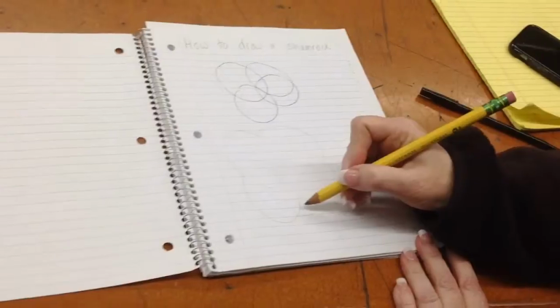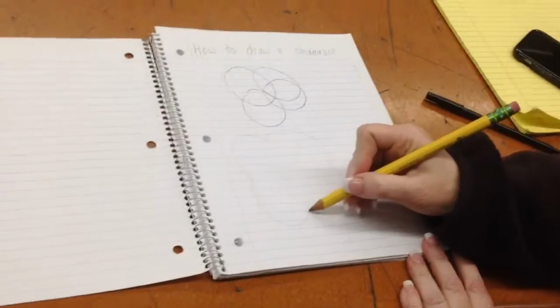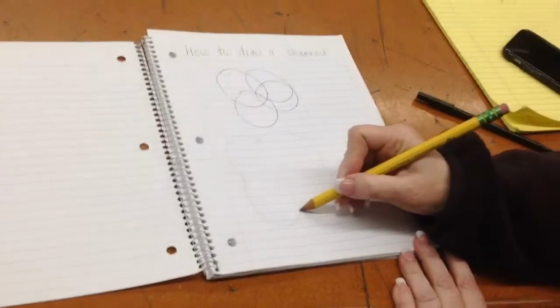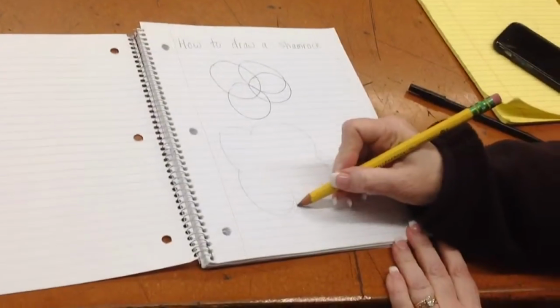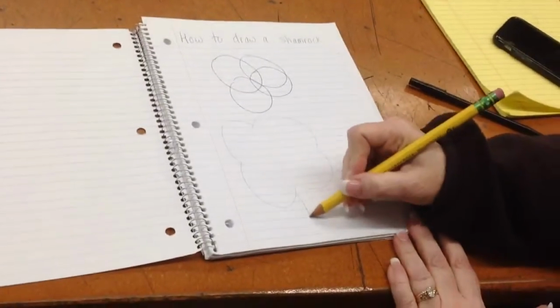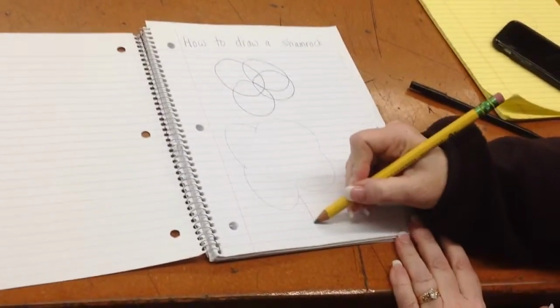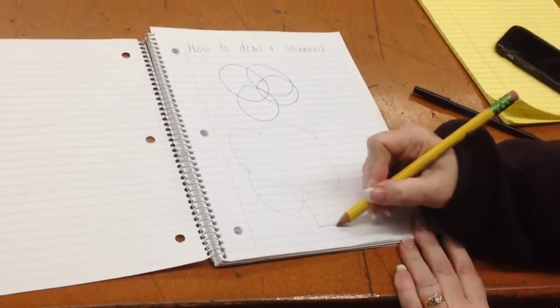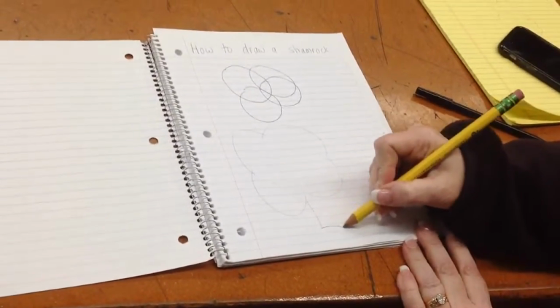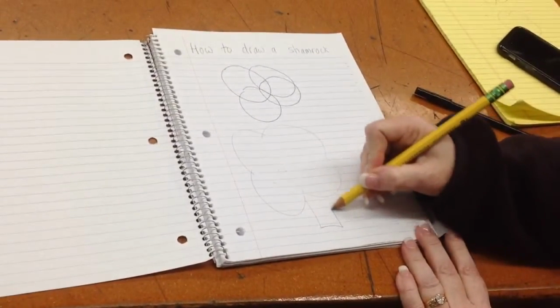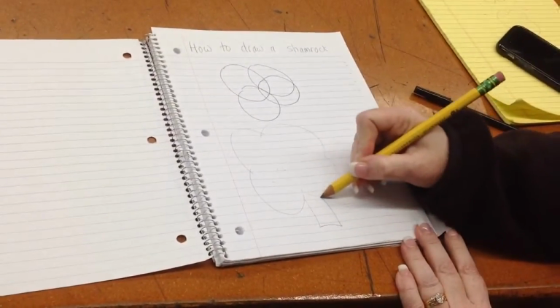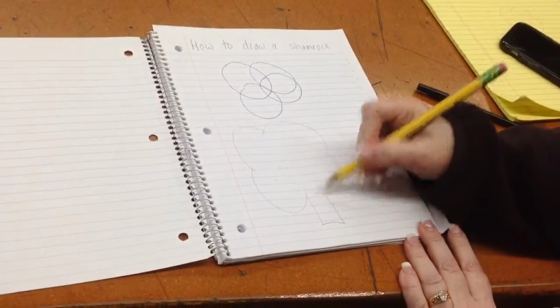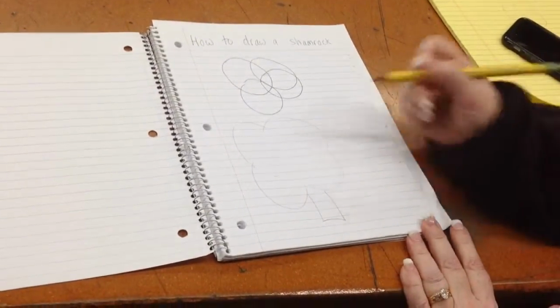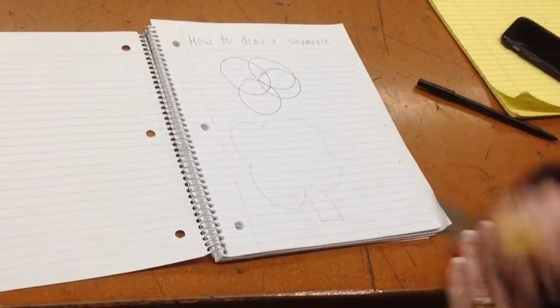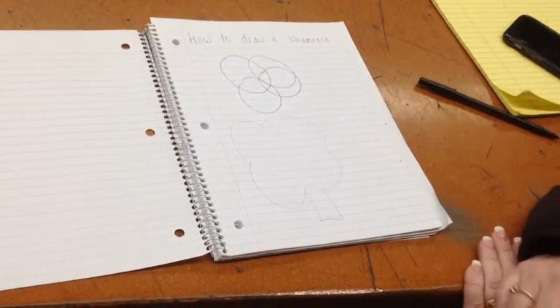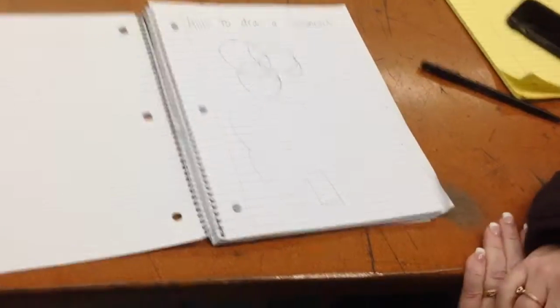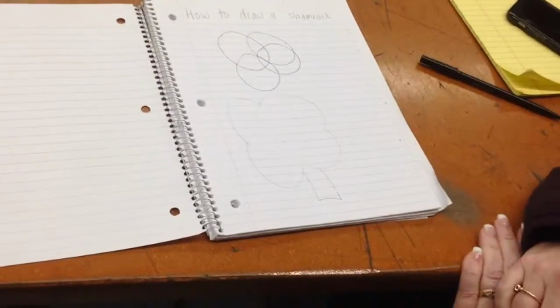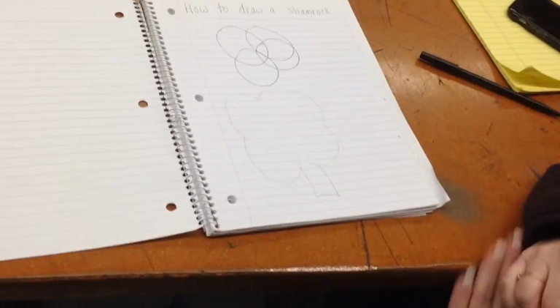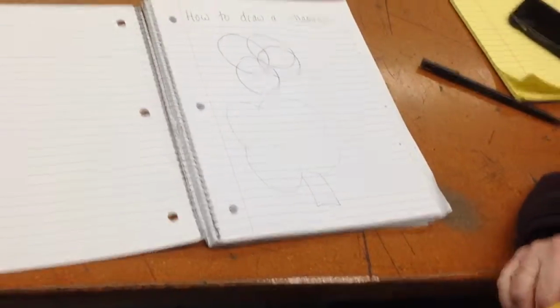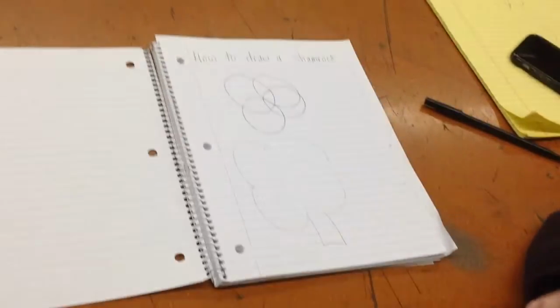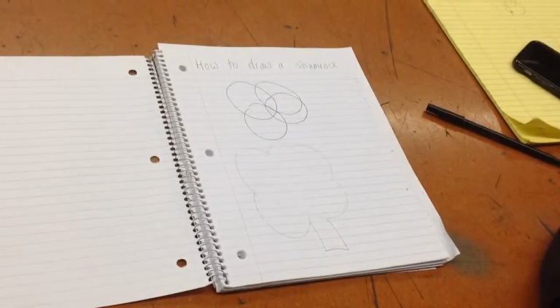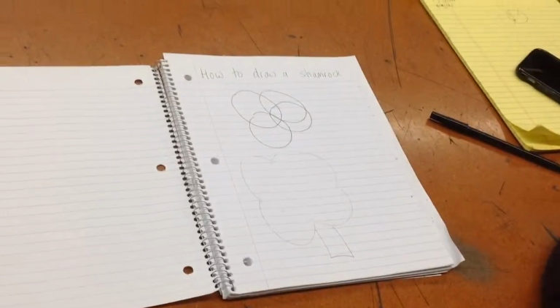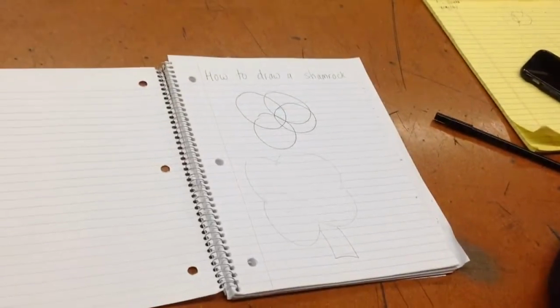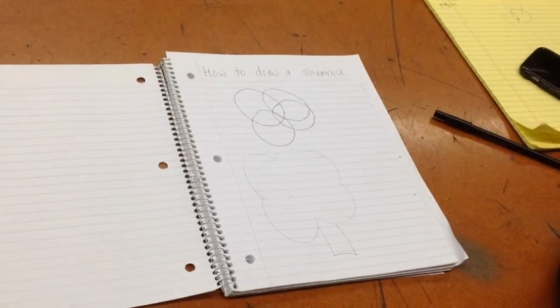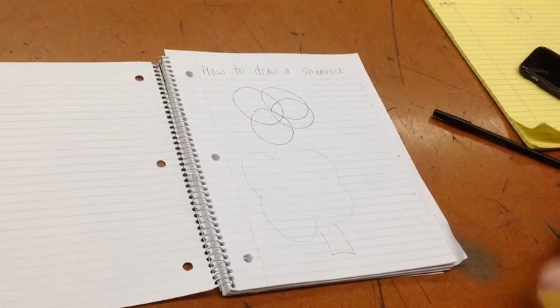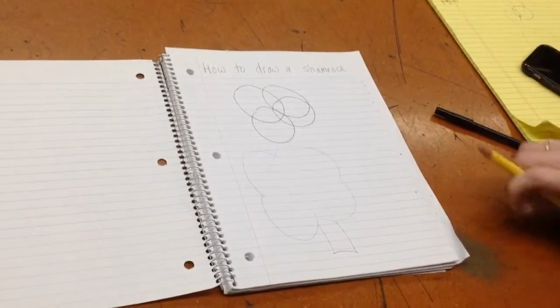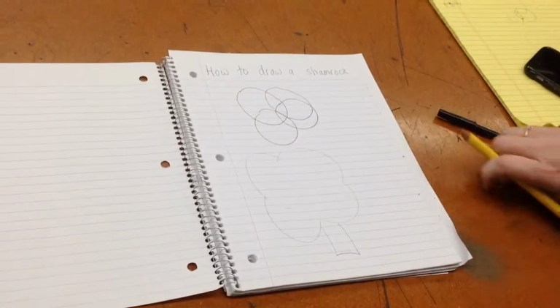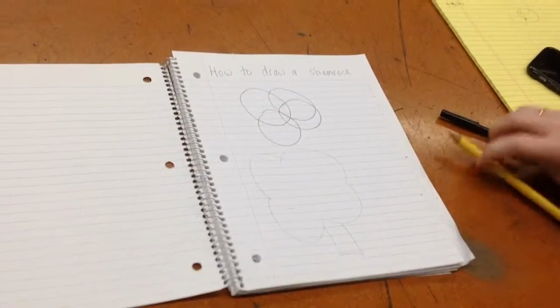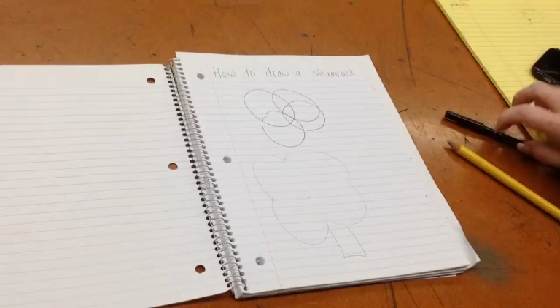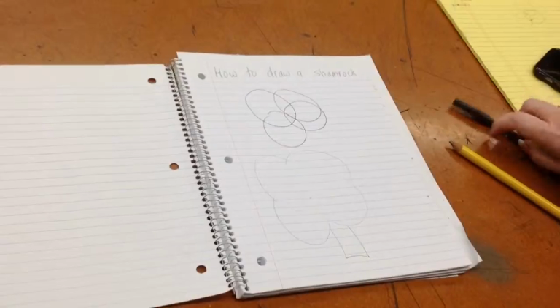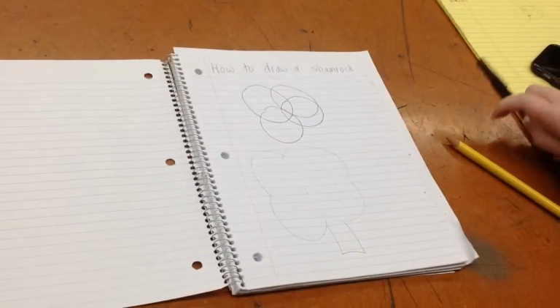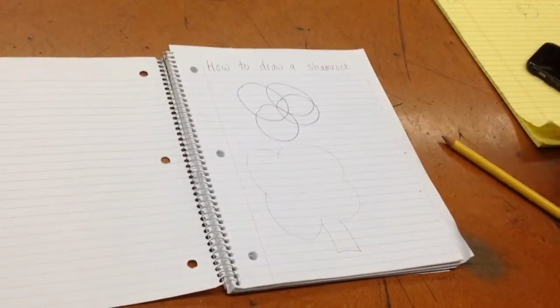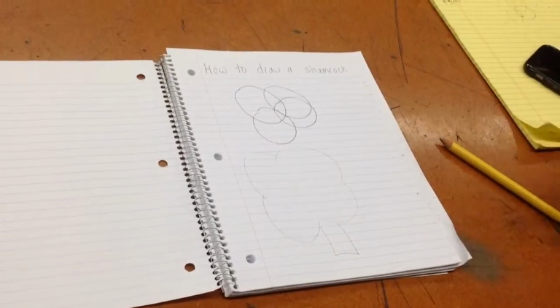We're going to add the stem of the shamrock. And that's how to draw a shamrock.